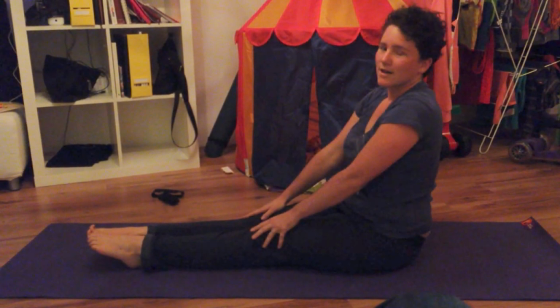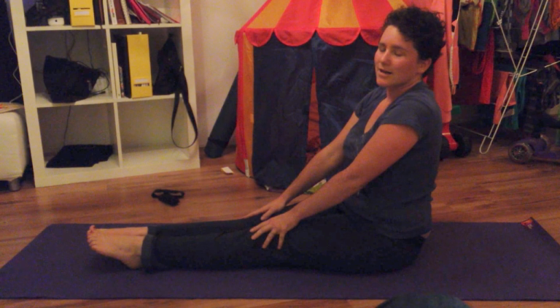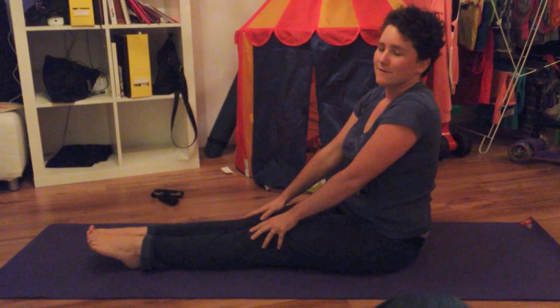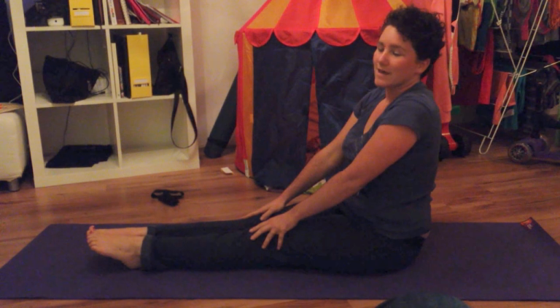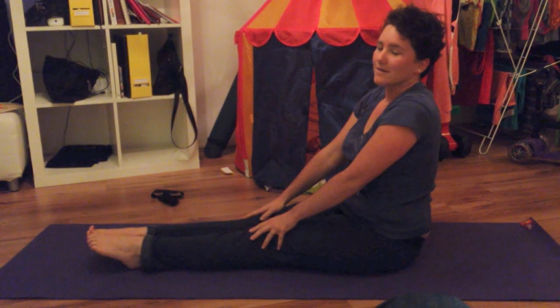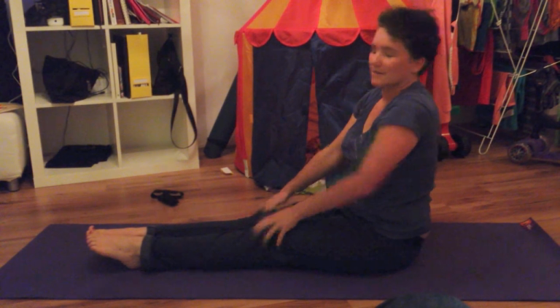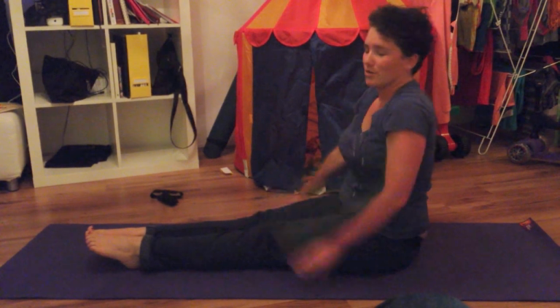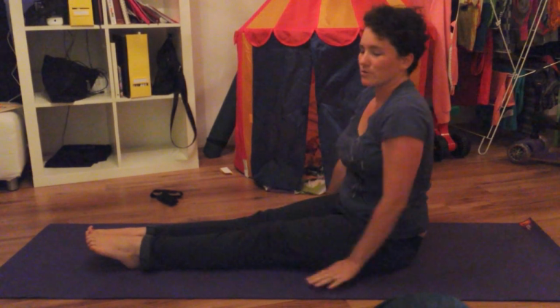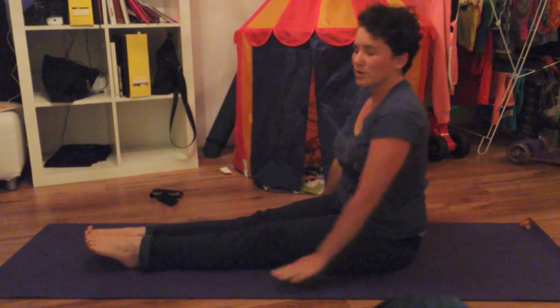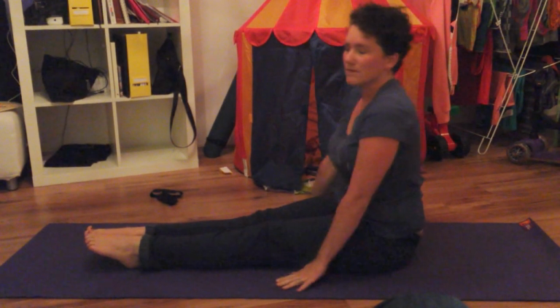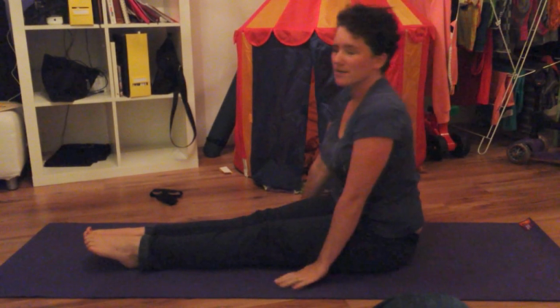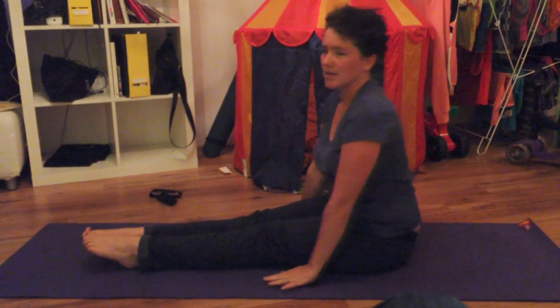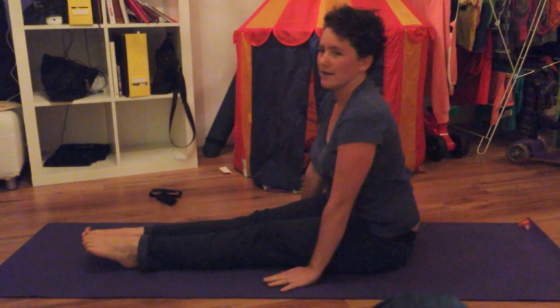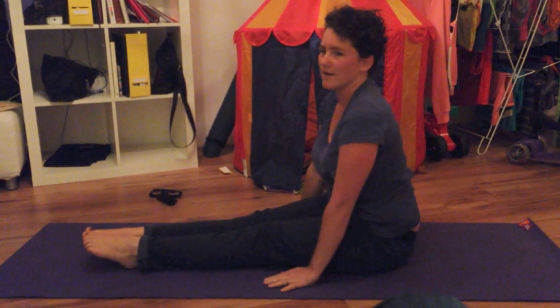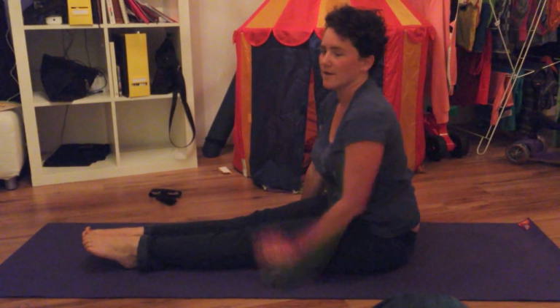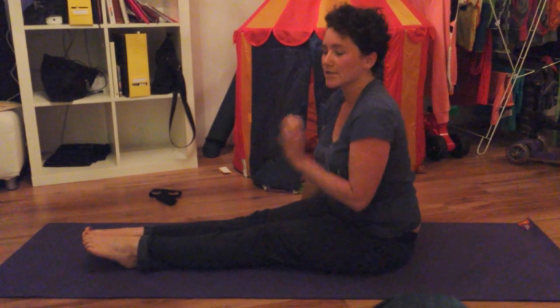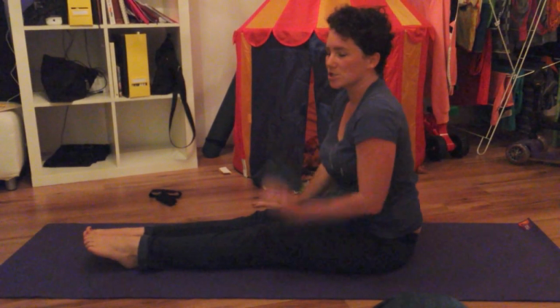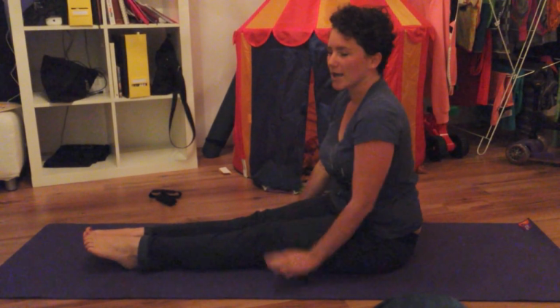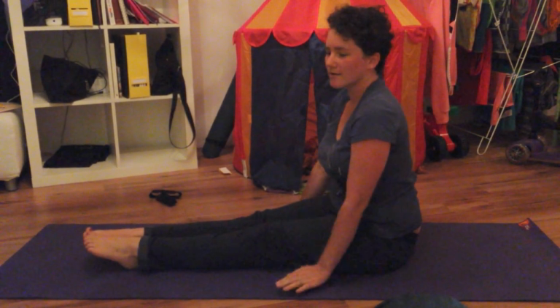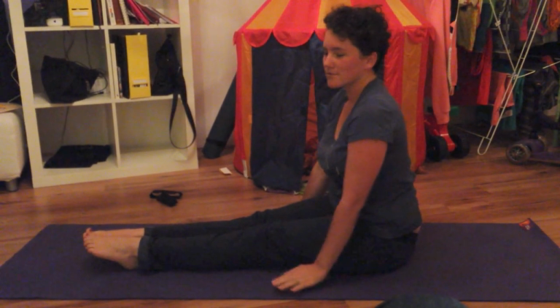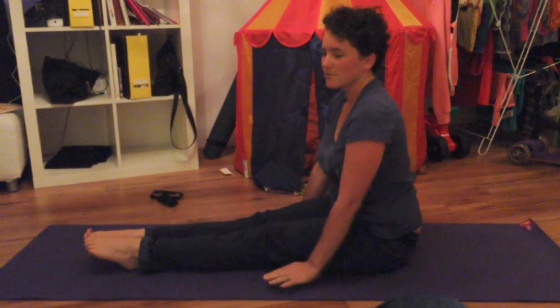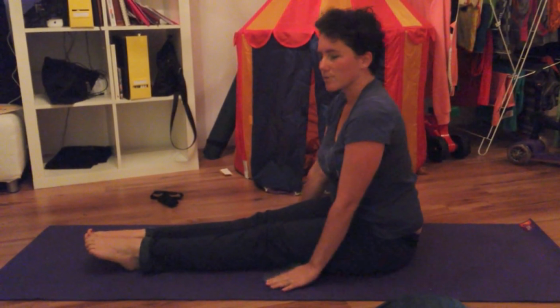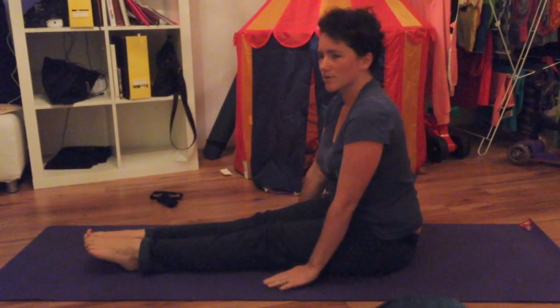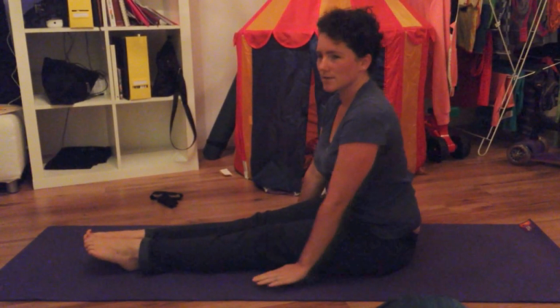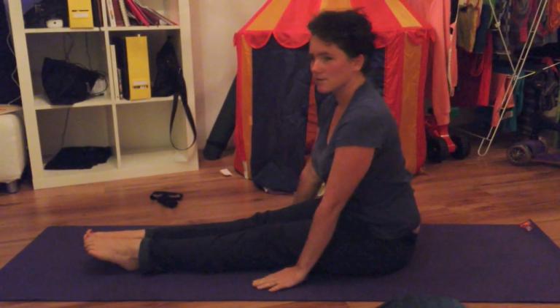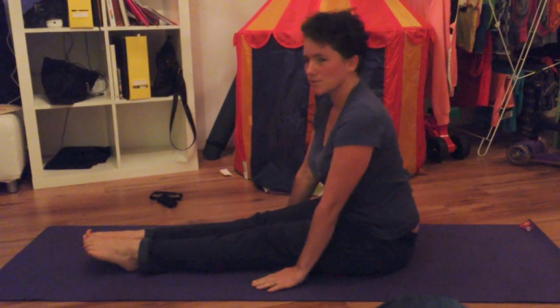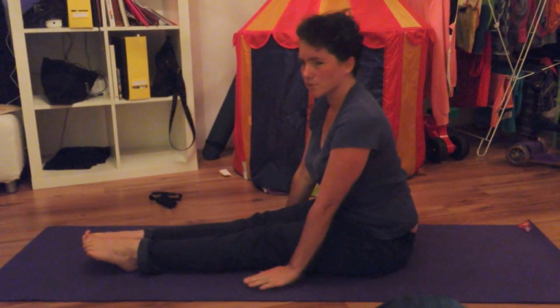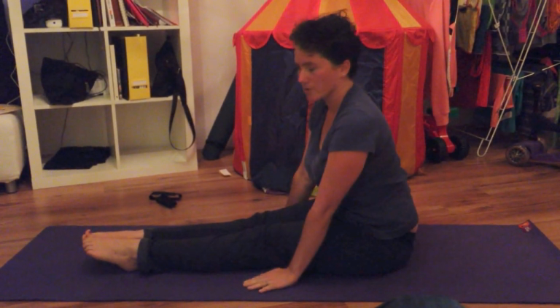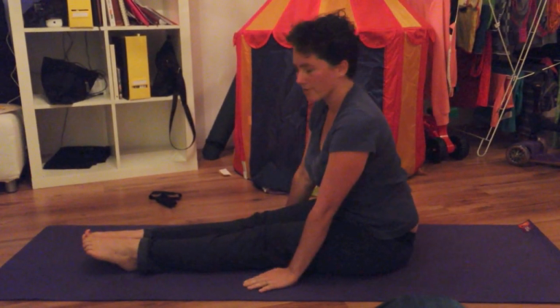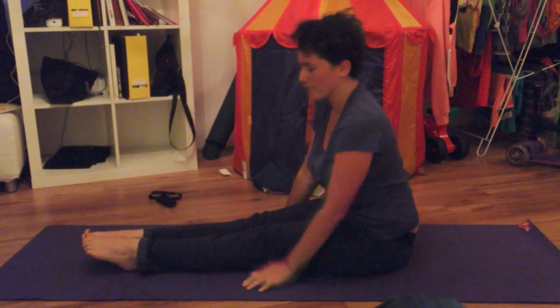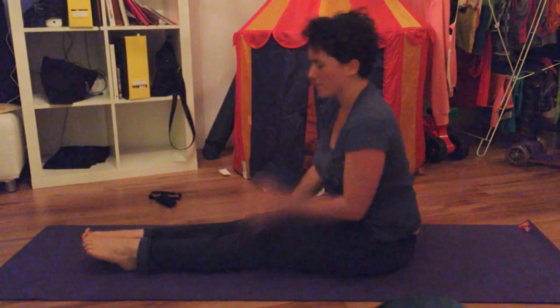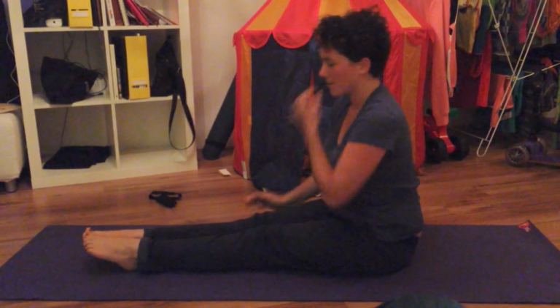Go as far as you can, and then each day, 30 seconds, just push it a bit further forward.